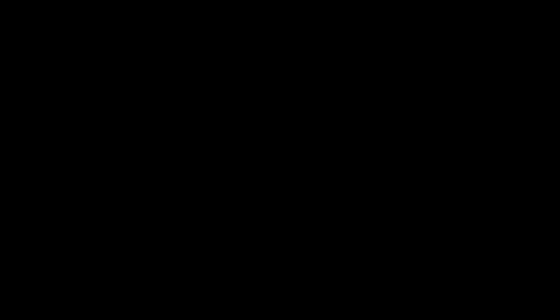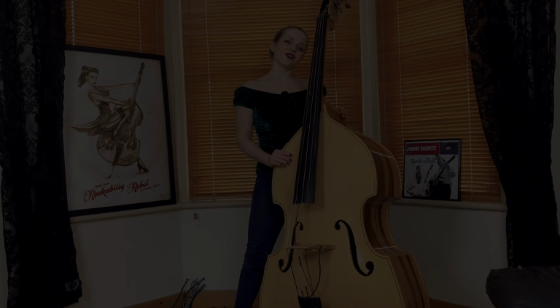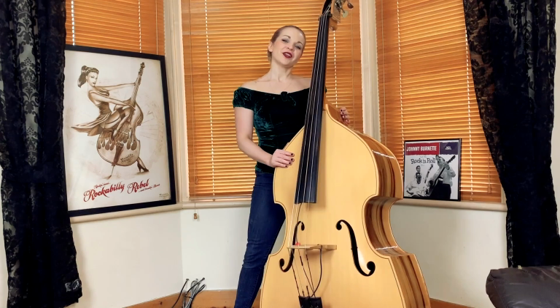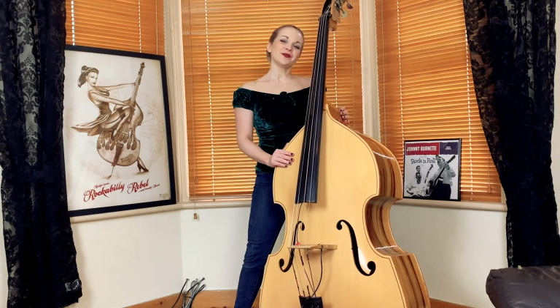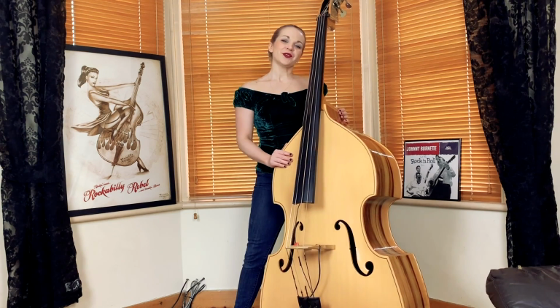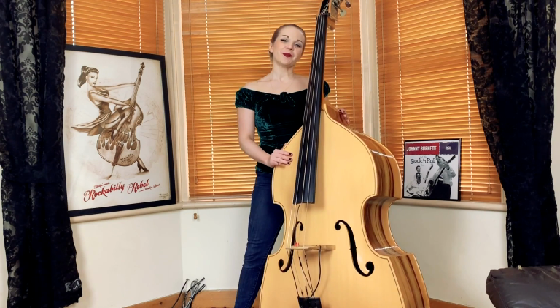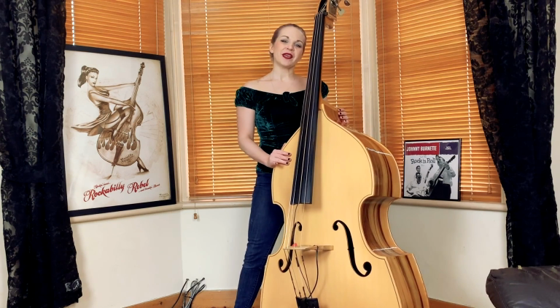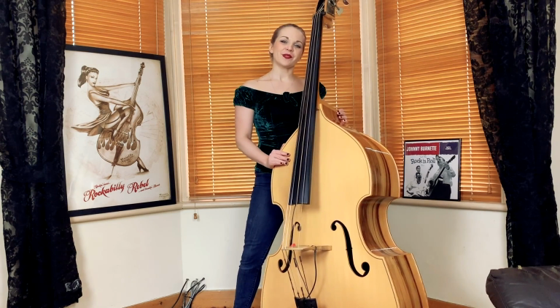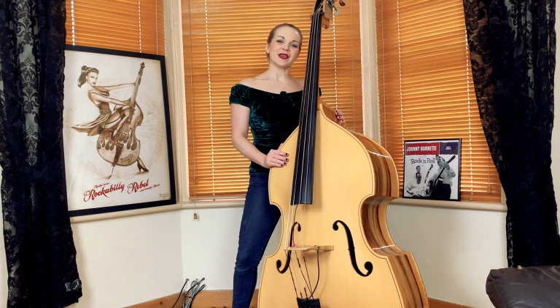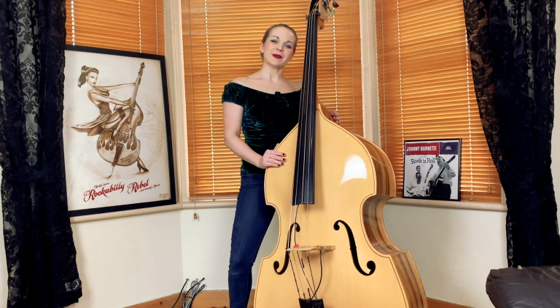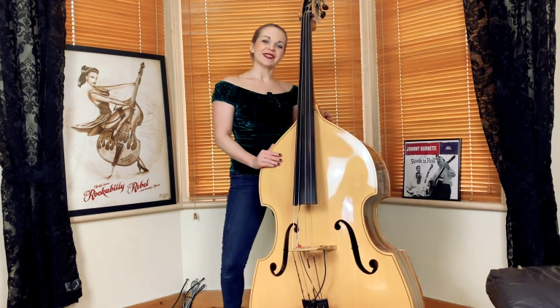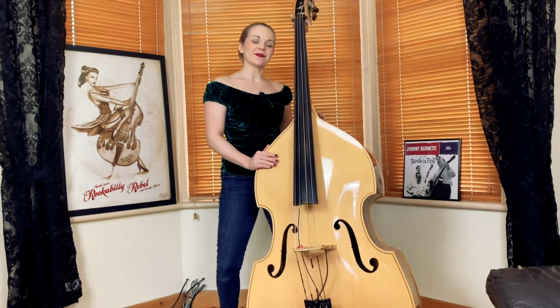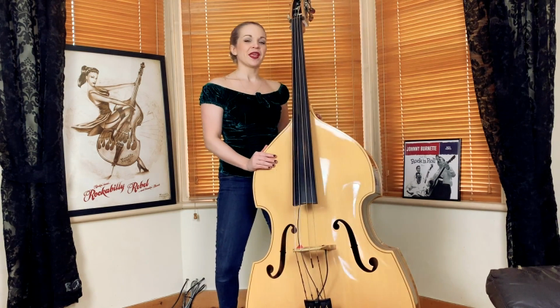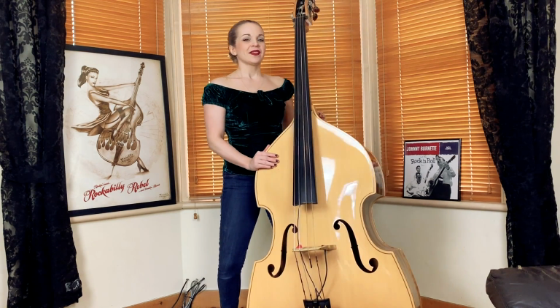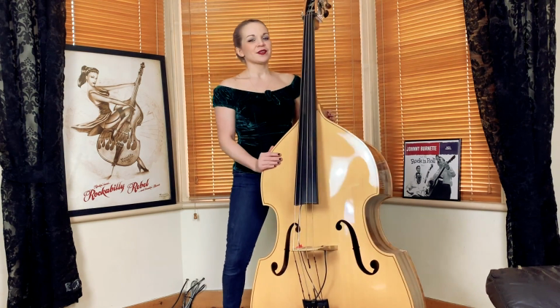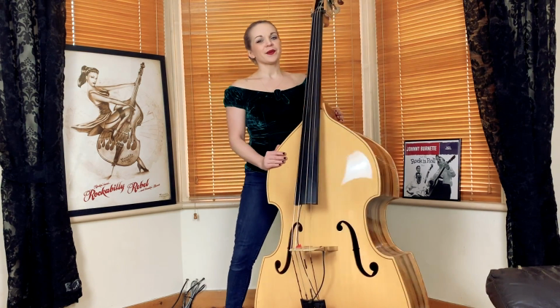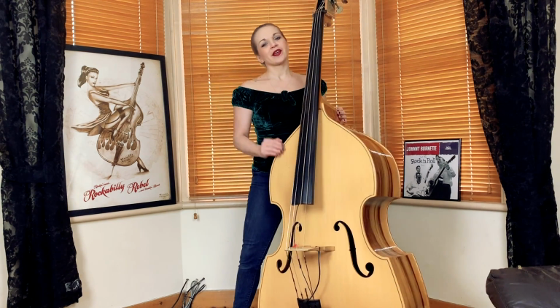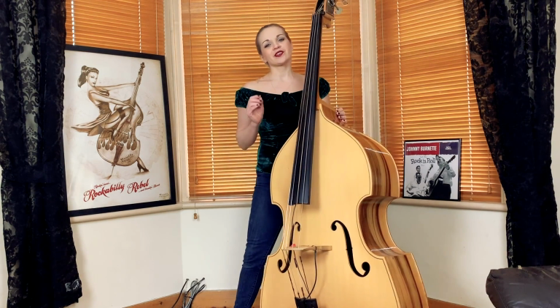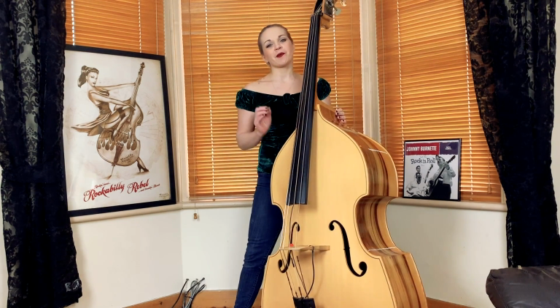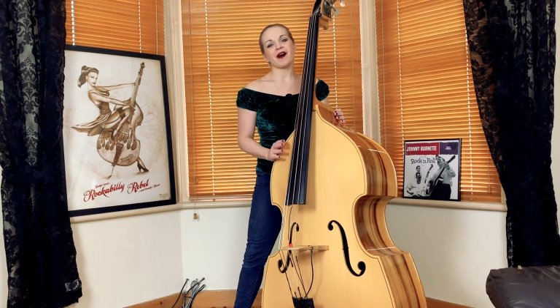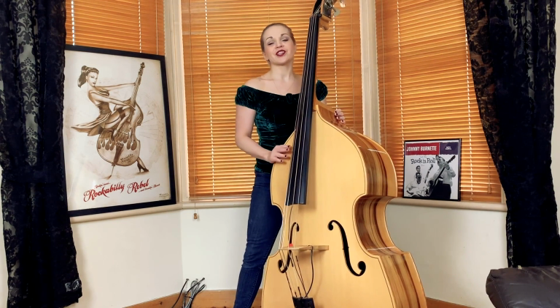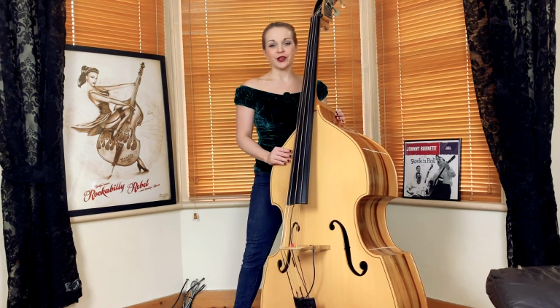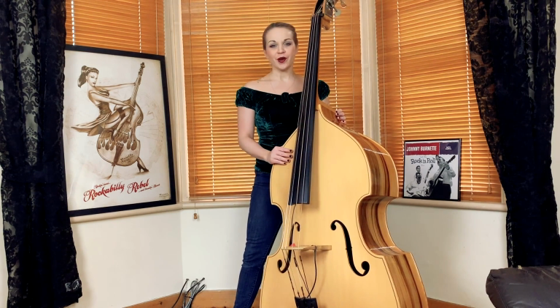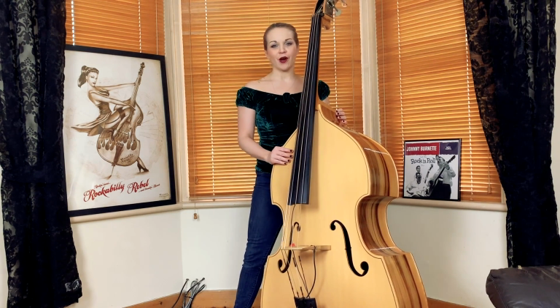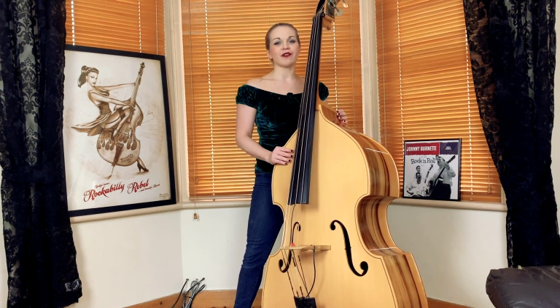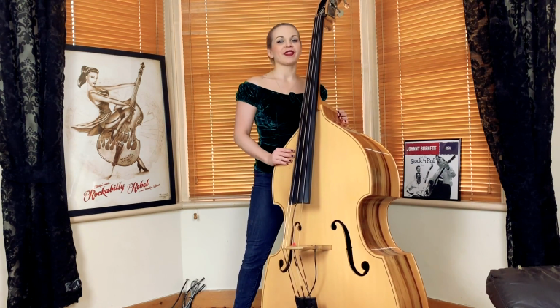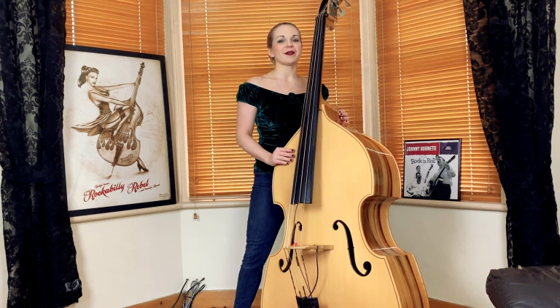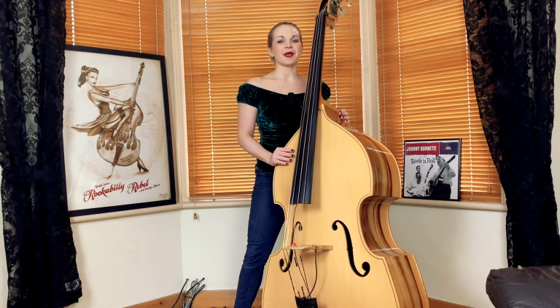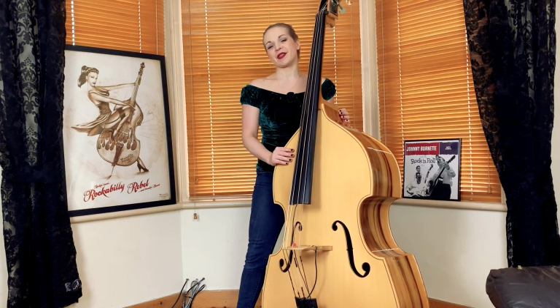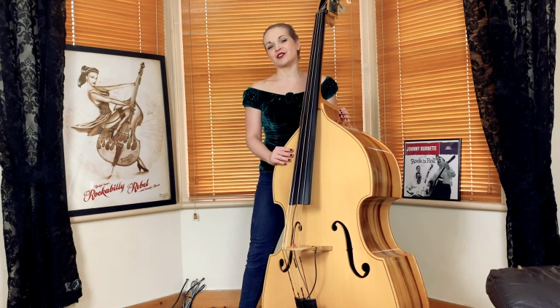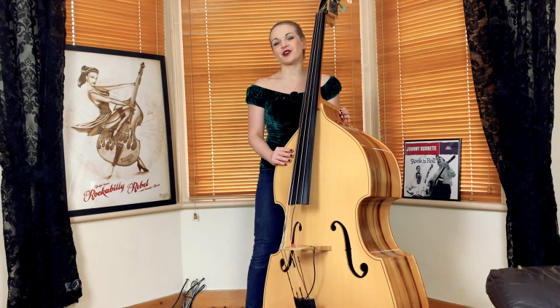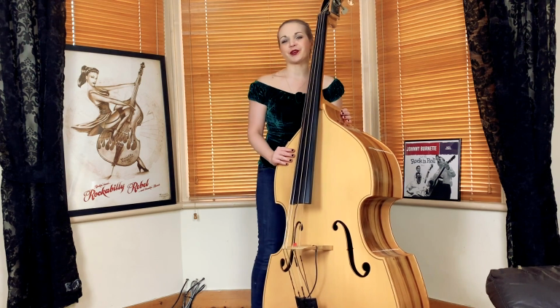Welcome to Double Bass with a Bass Pixie. This week we're going to cover part two of the Pink Panther tutorial.